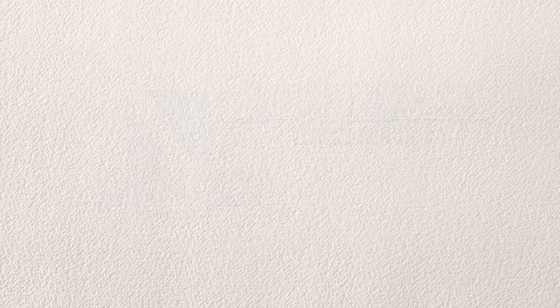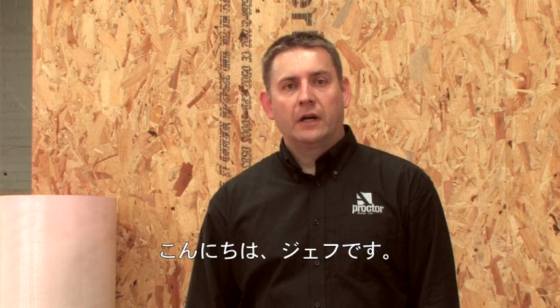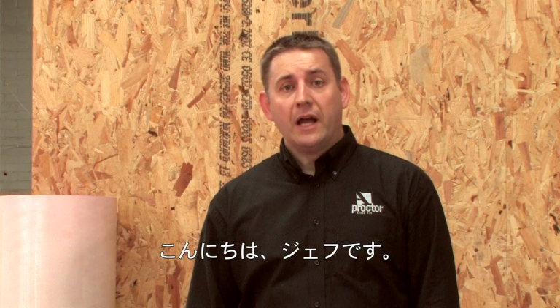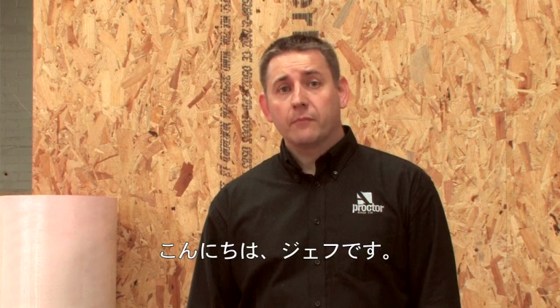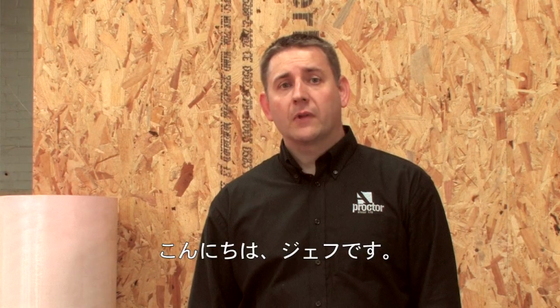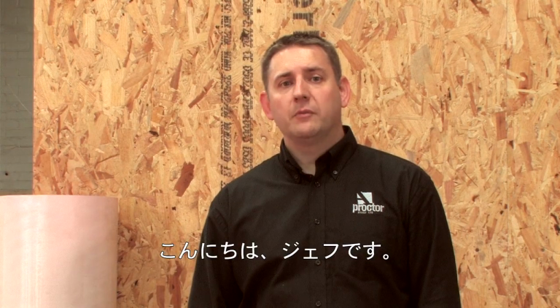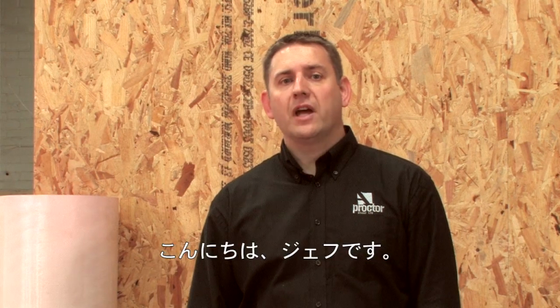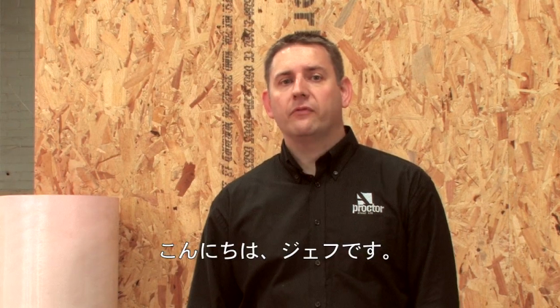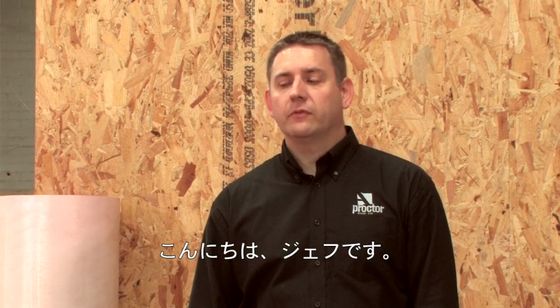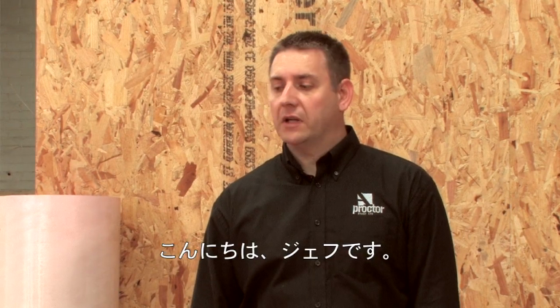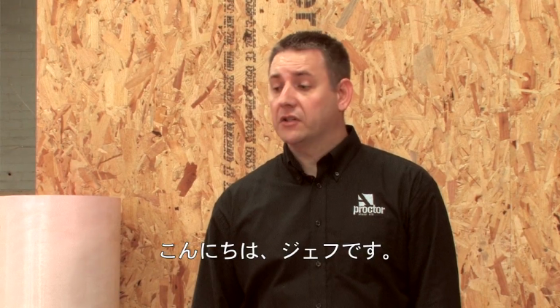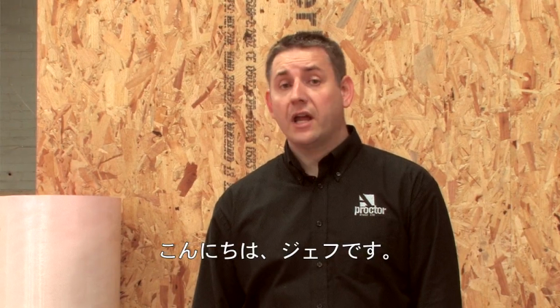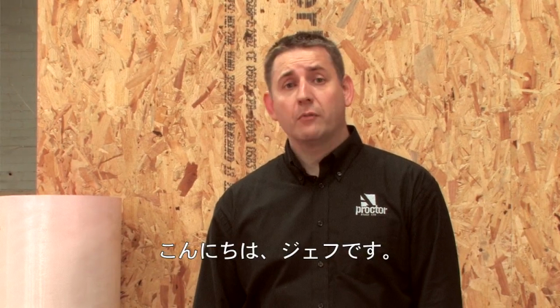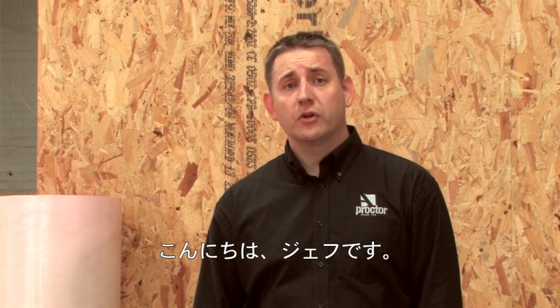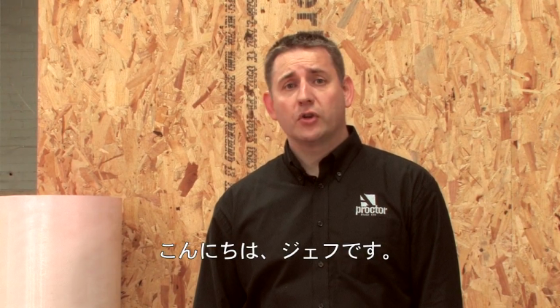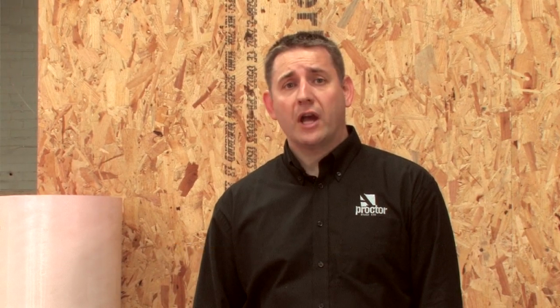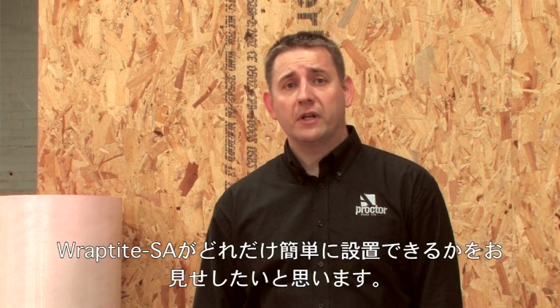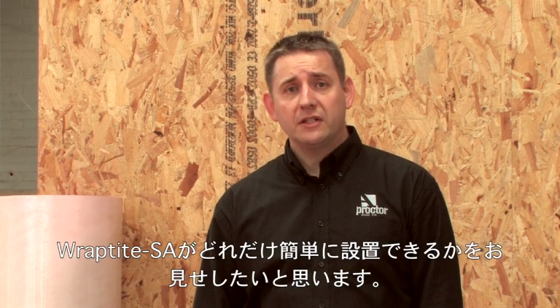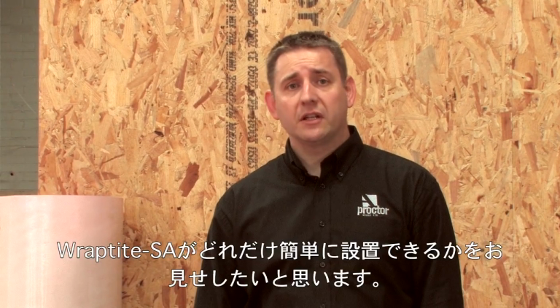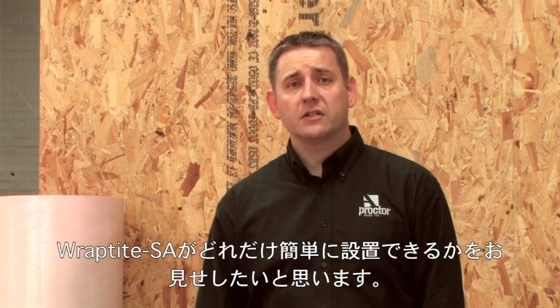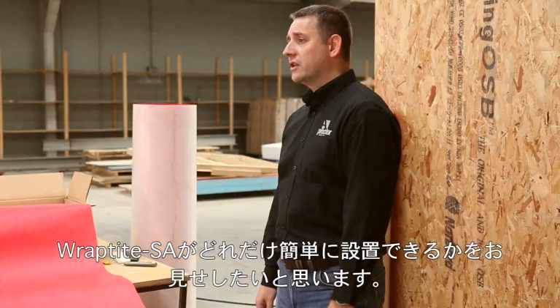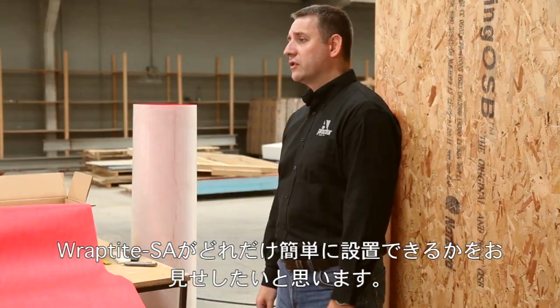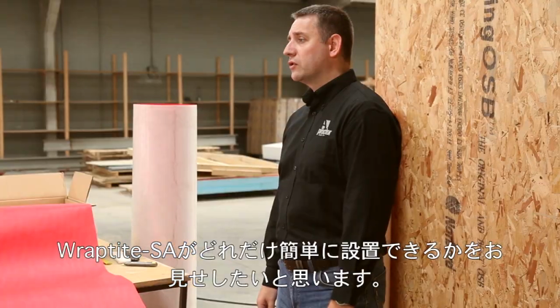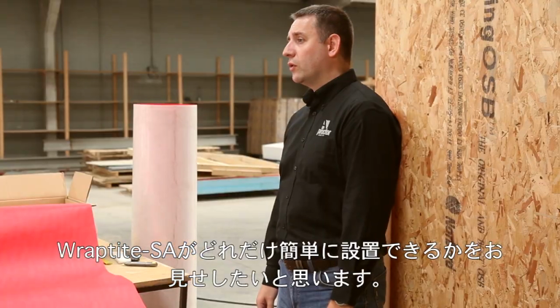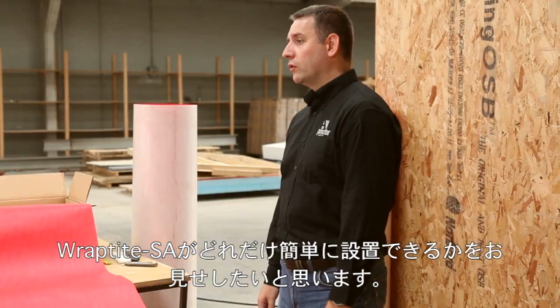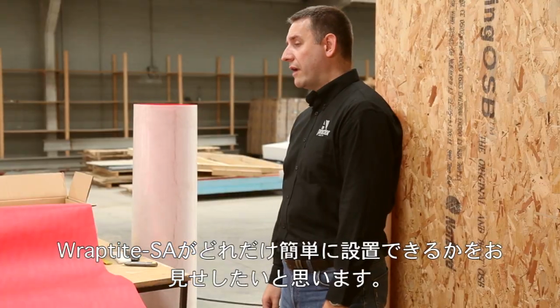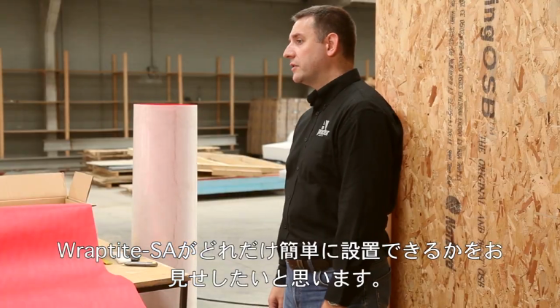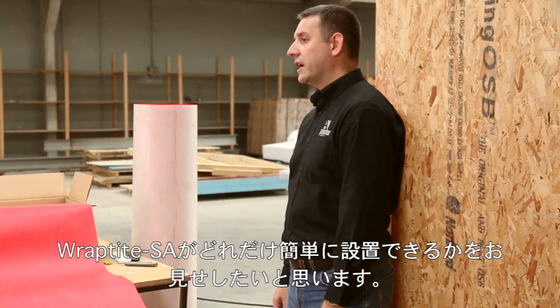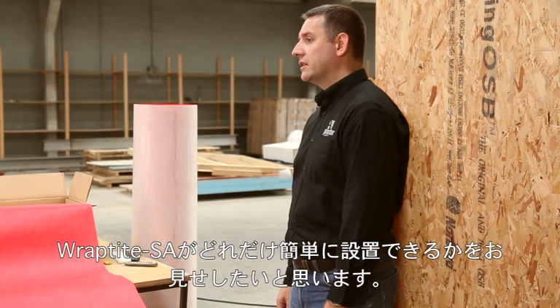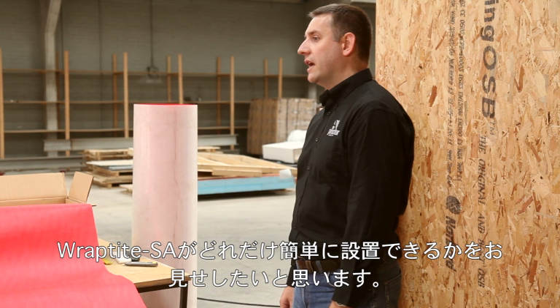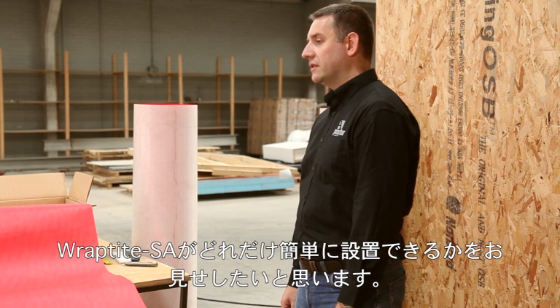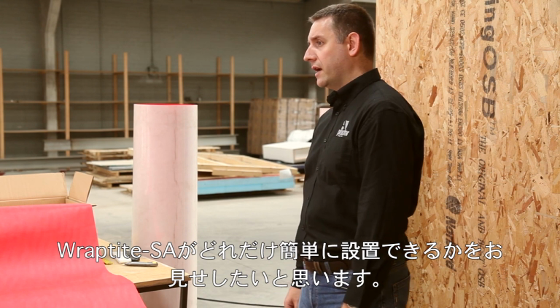Hi, I'm Geoff, and today I'm going to show you how easy it is to install Raptite SA.